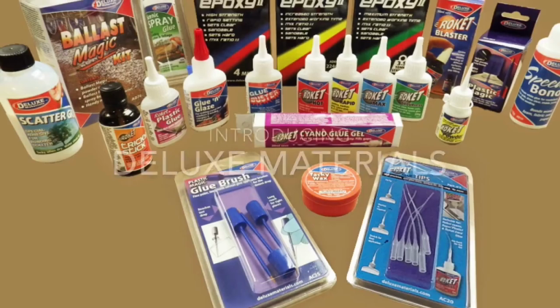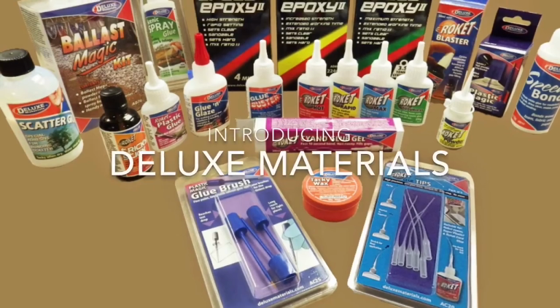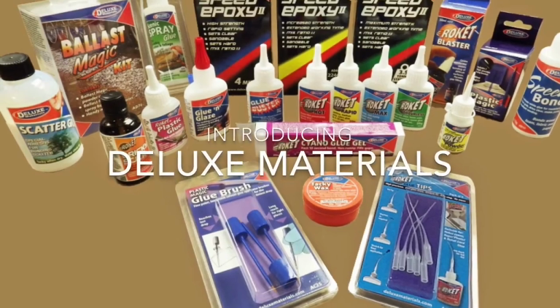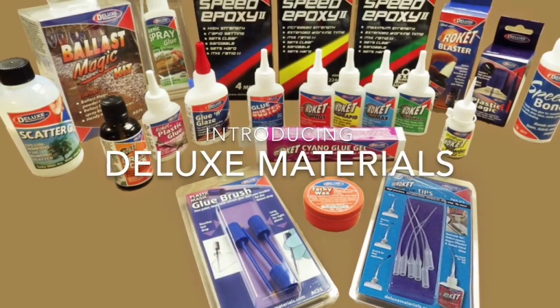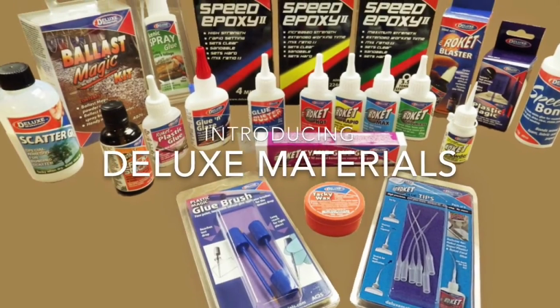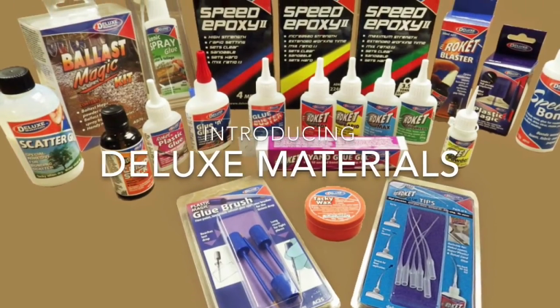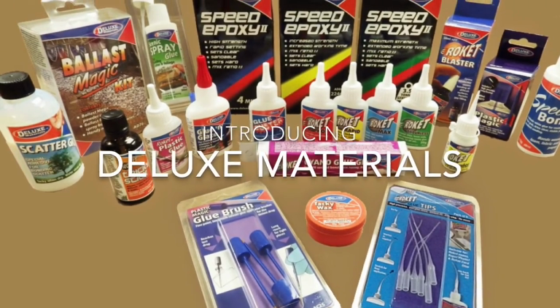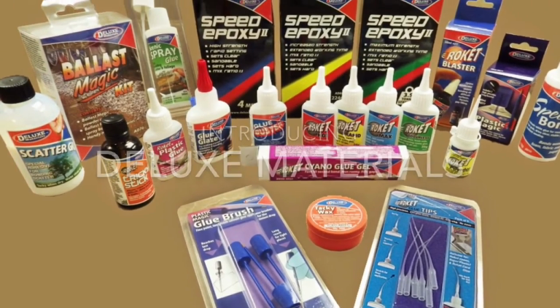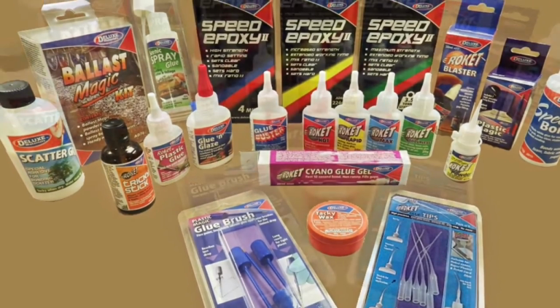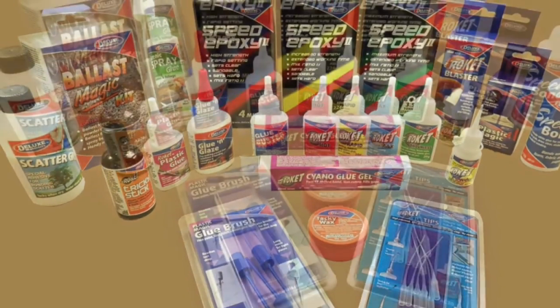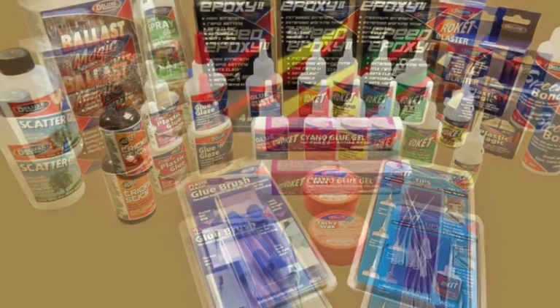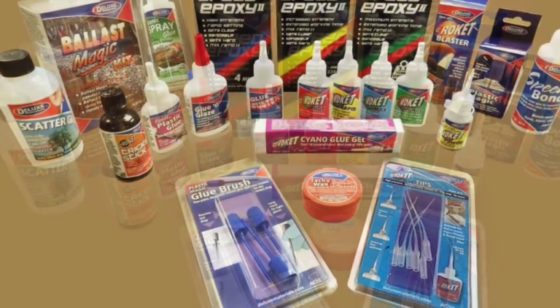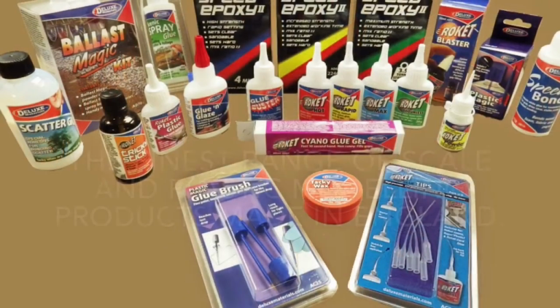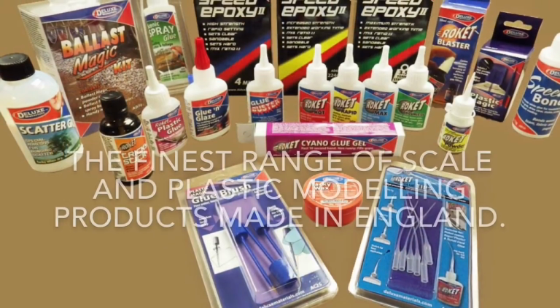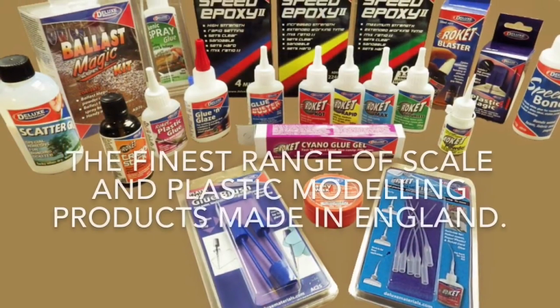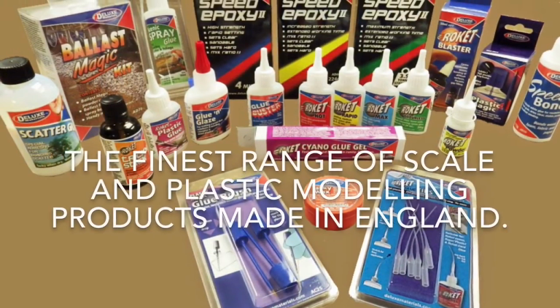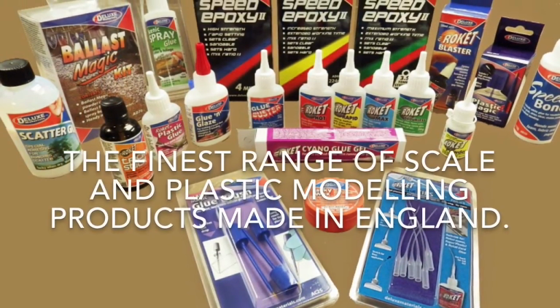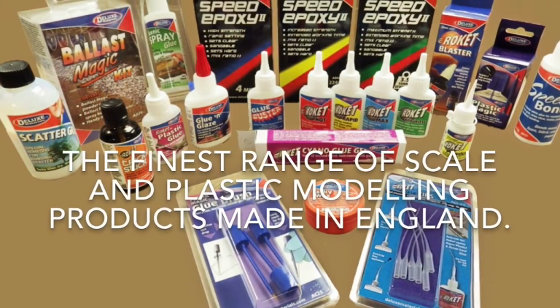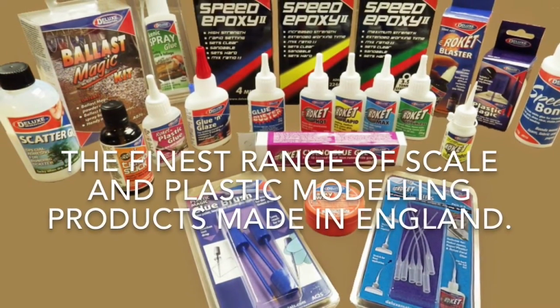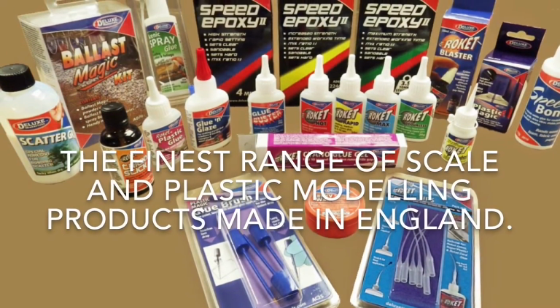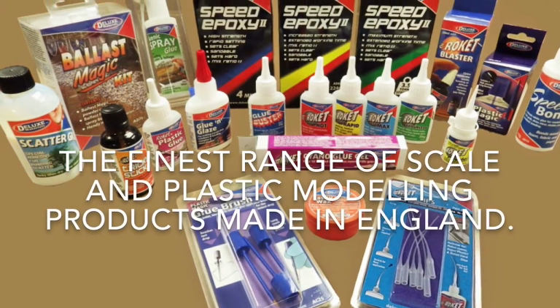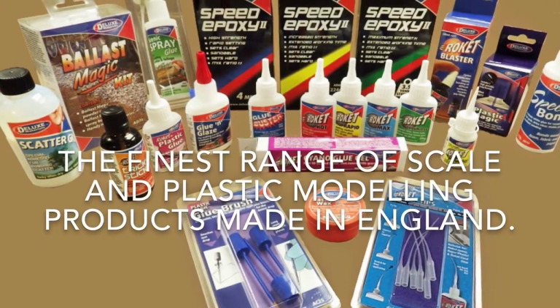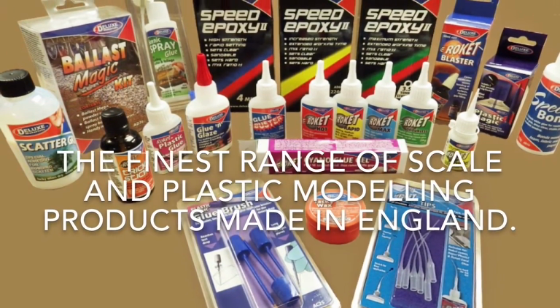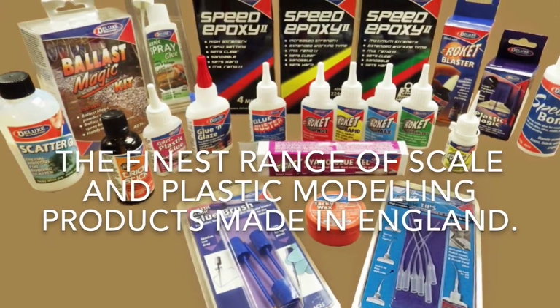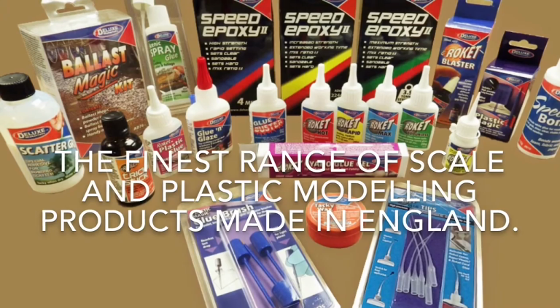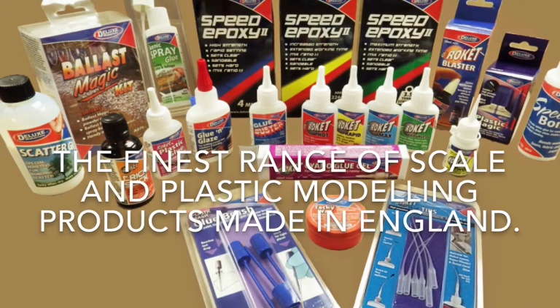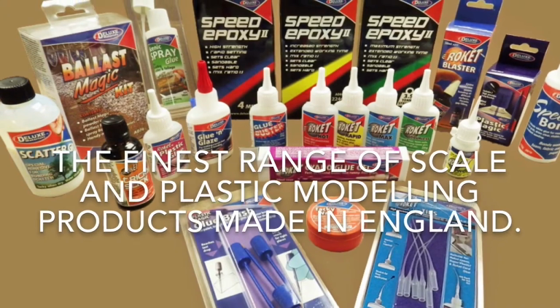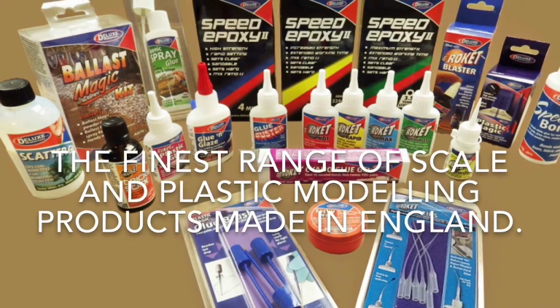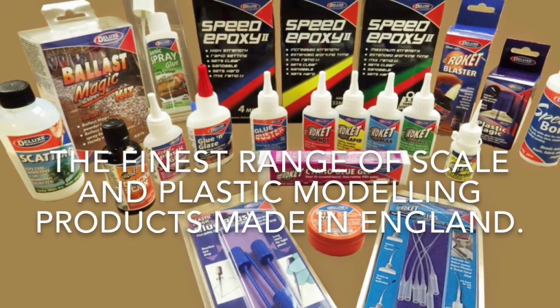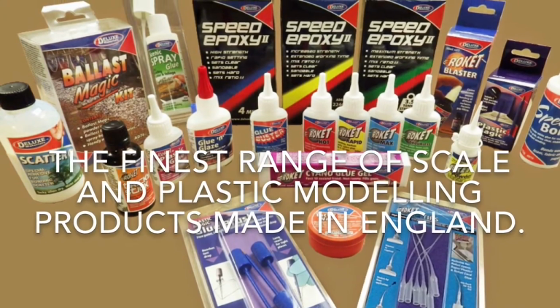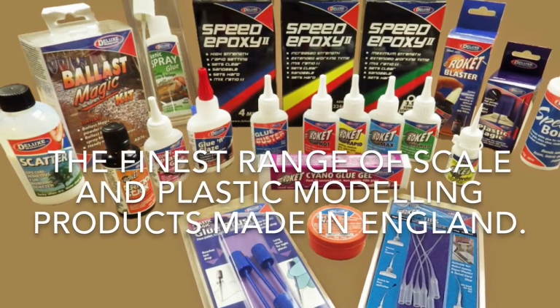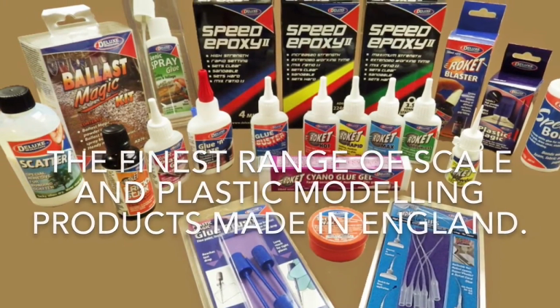Introducing Deluxe Materials, the finest range of scale and plastic modelling adhesive products made in England.